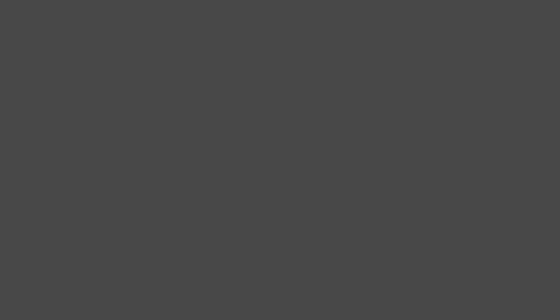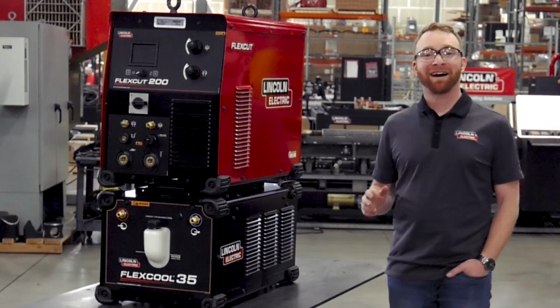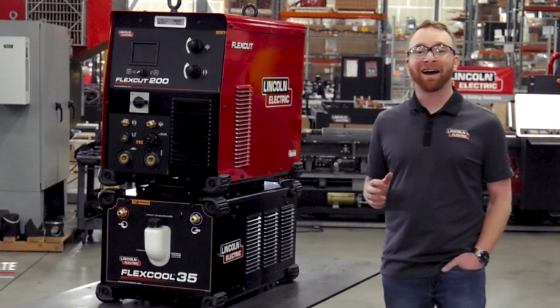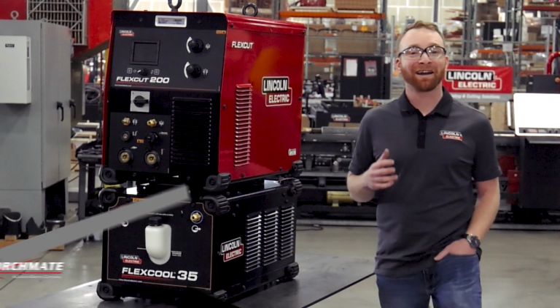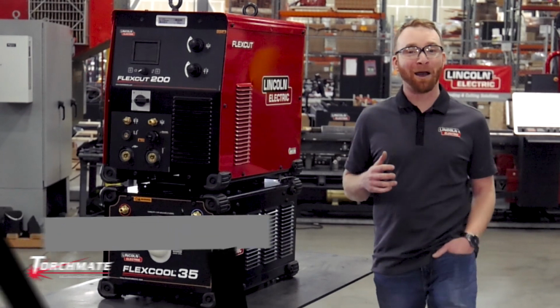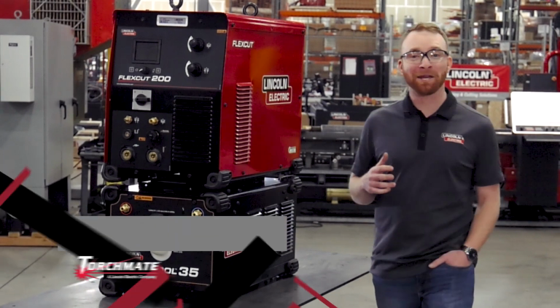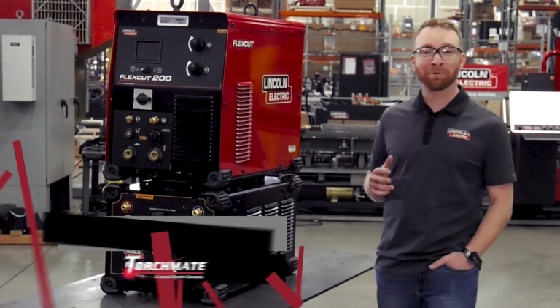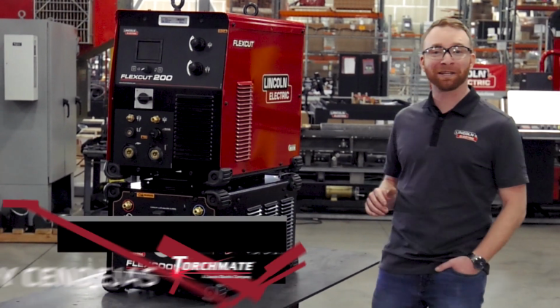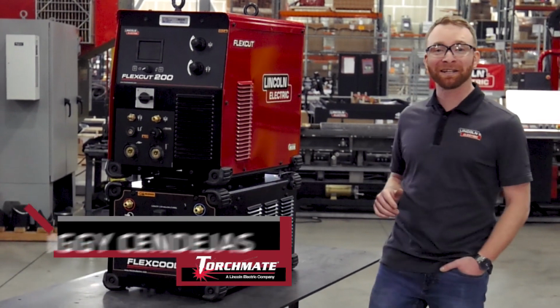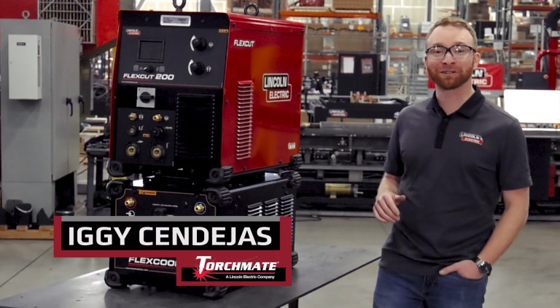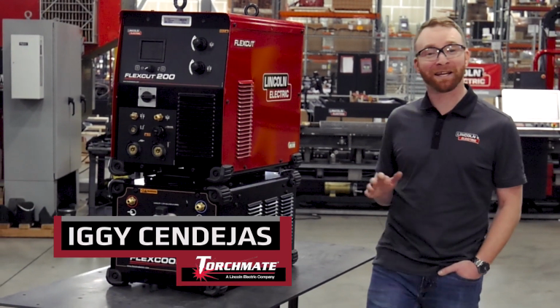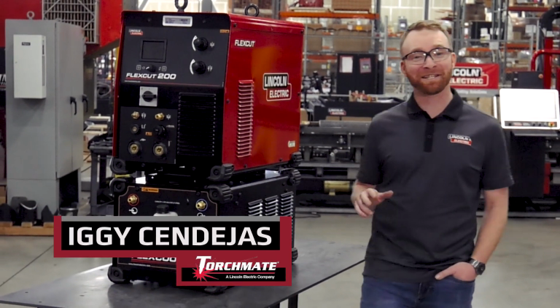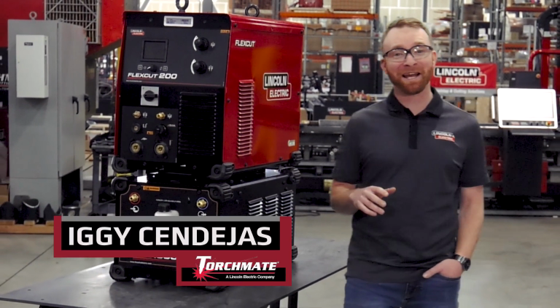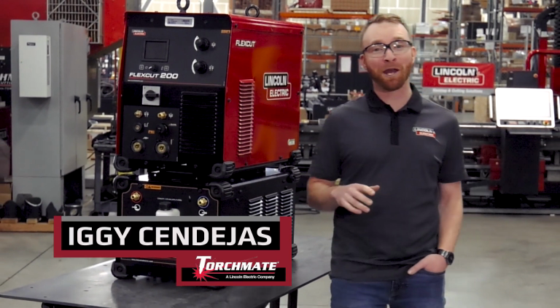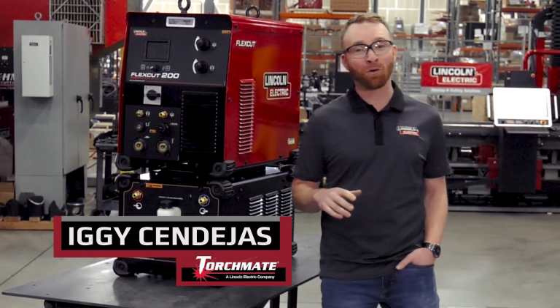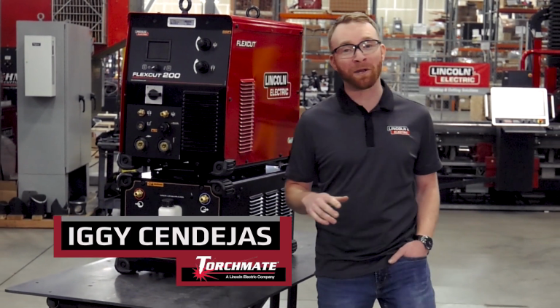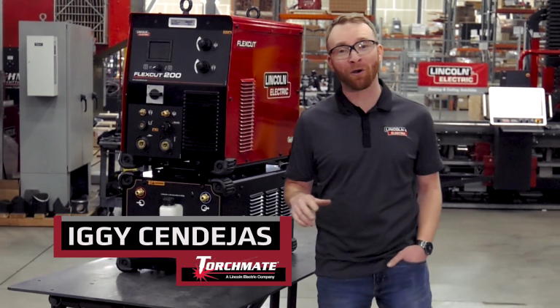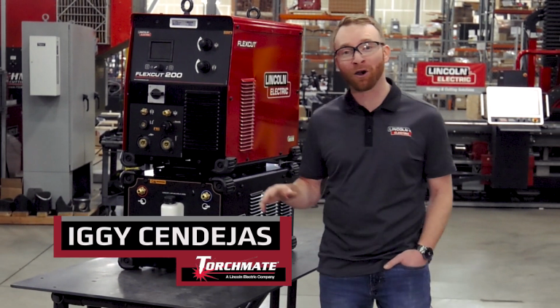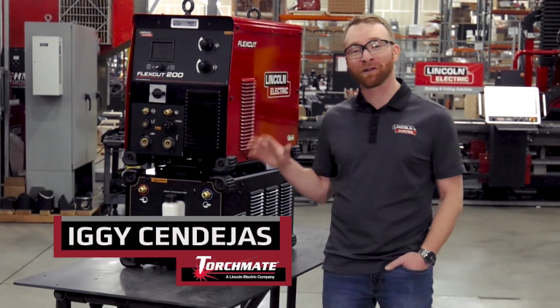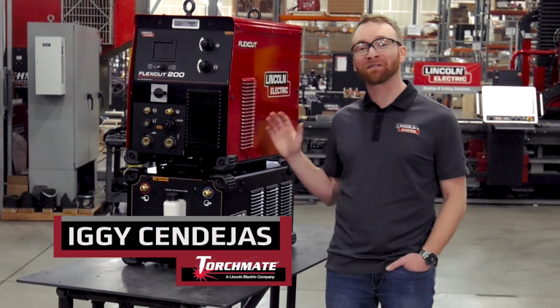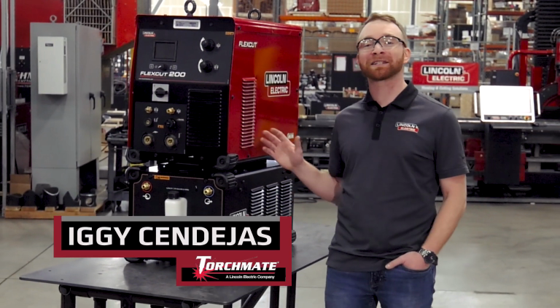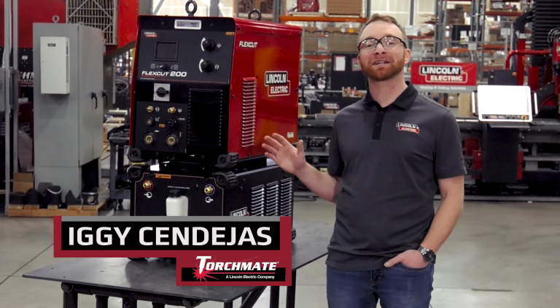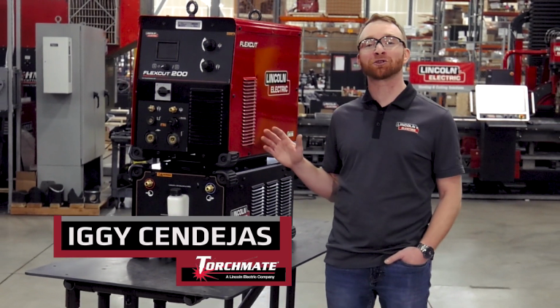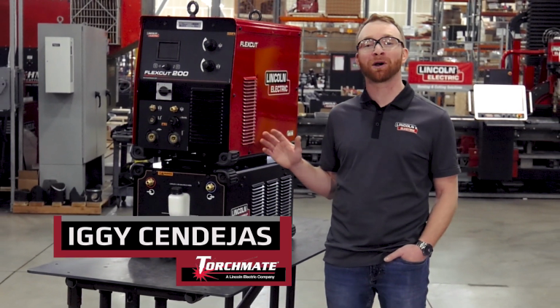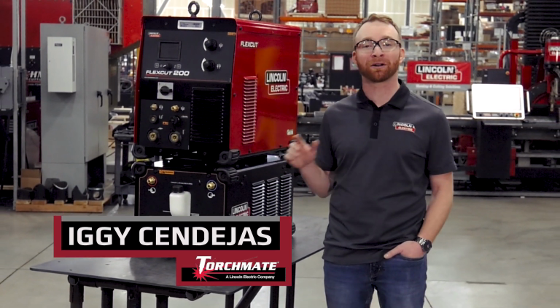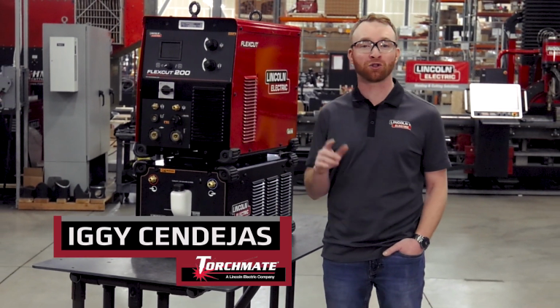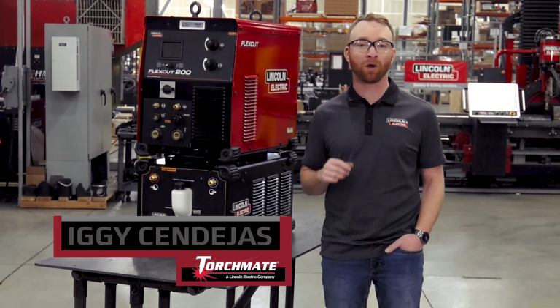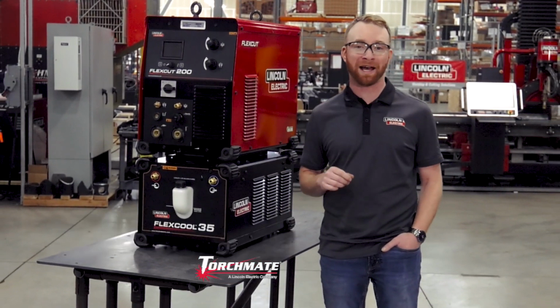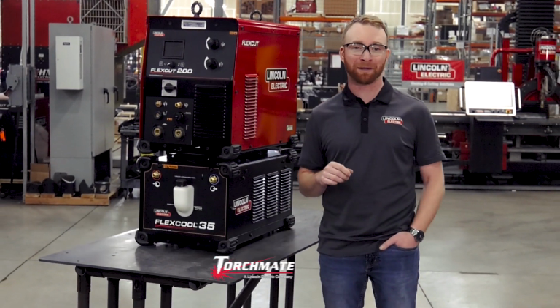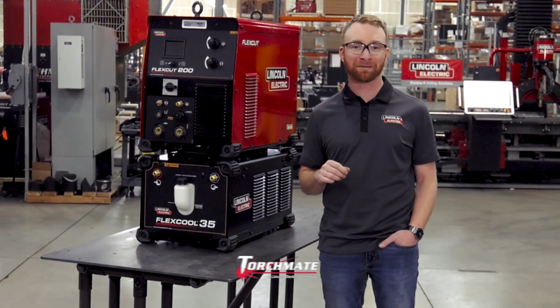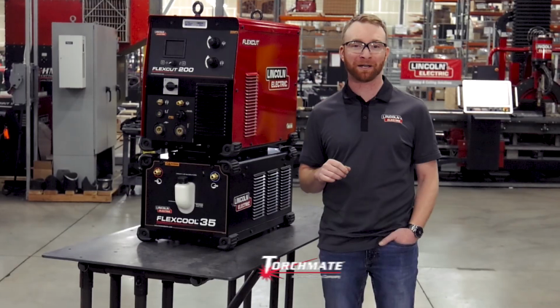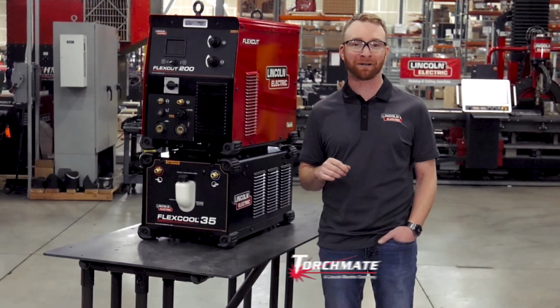Hi, I'm Iggy with Lincoln Electric and today we'll be going over the FlexCut 200 Dual Gas Plasma Cutter.